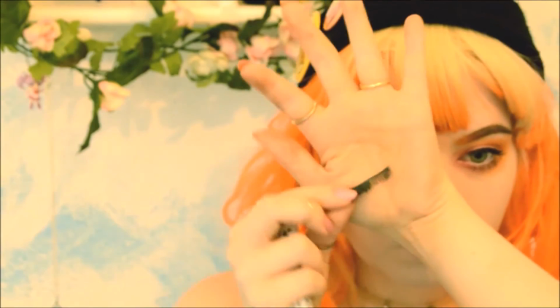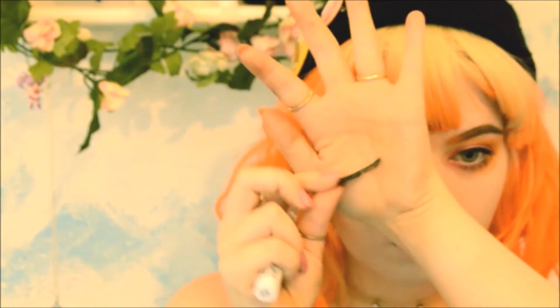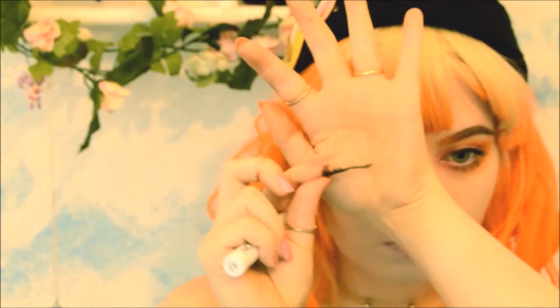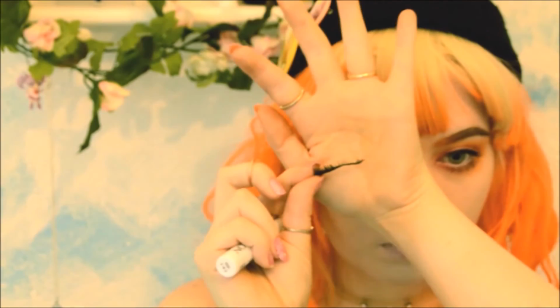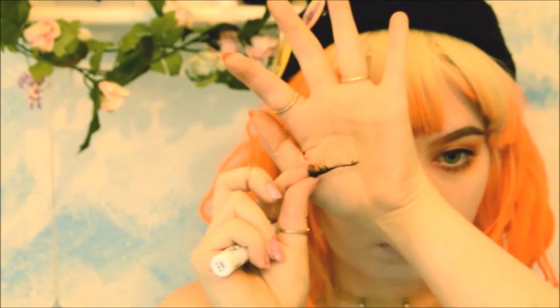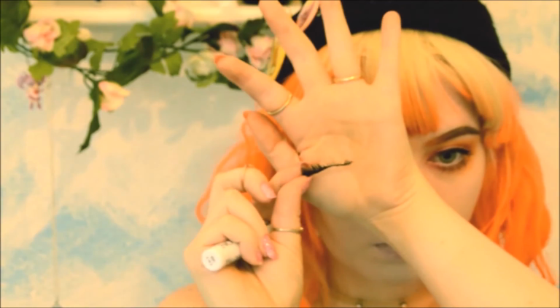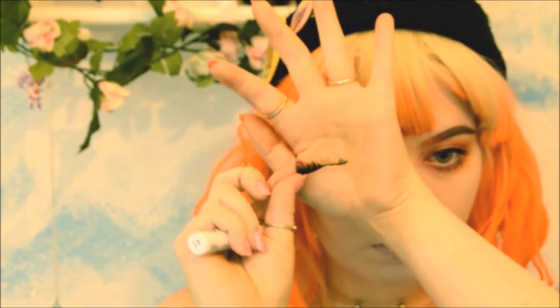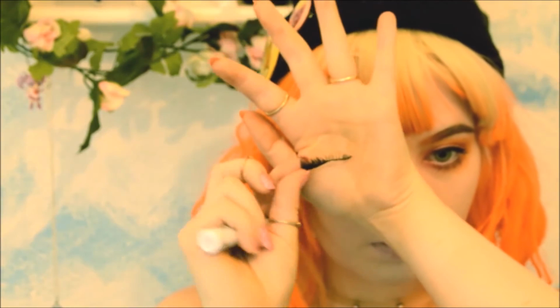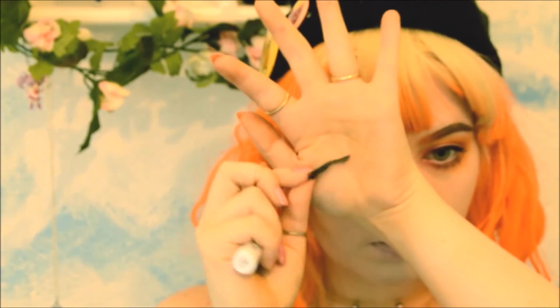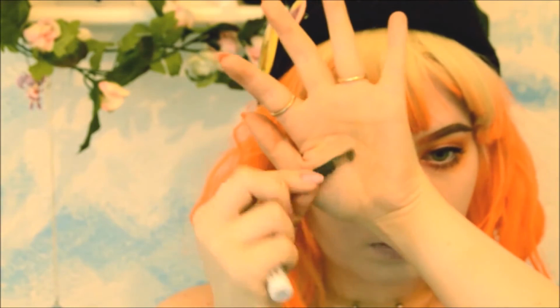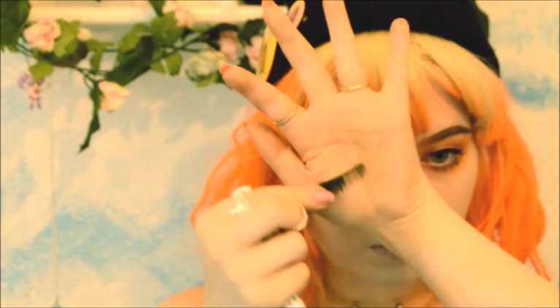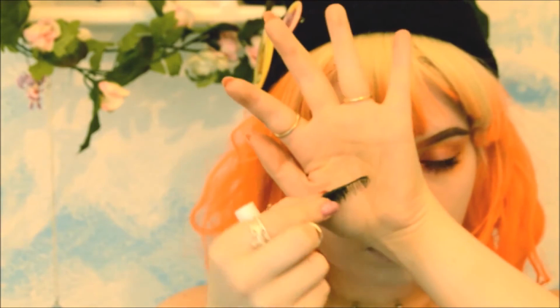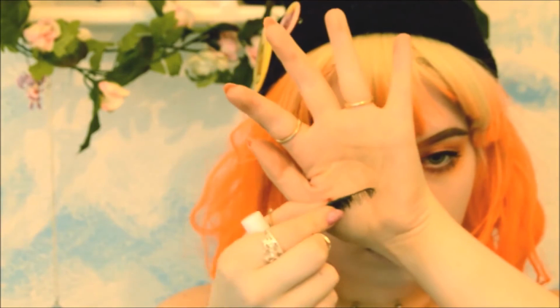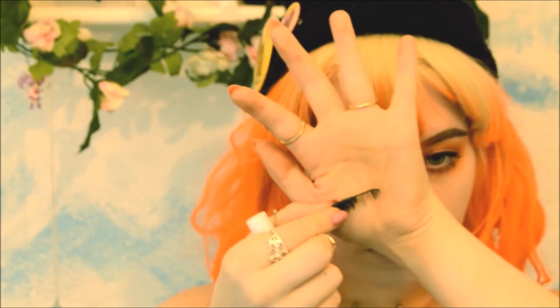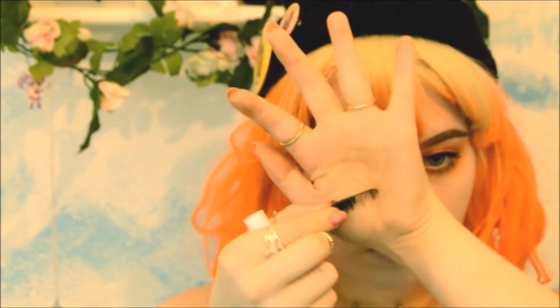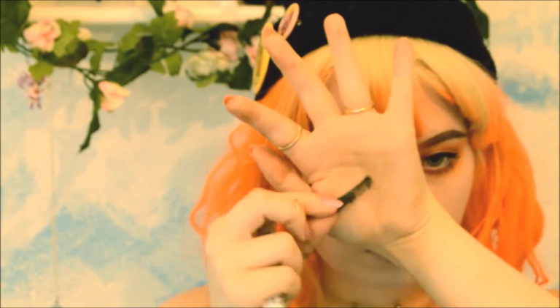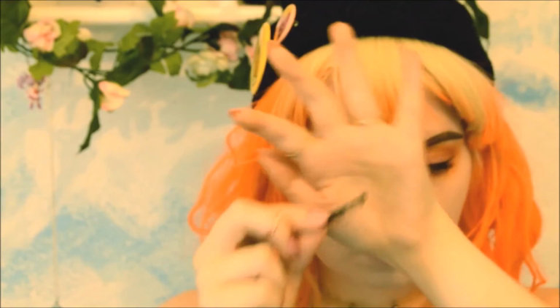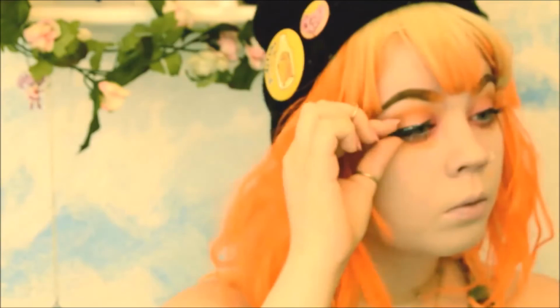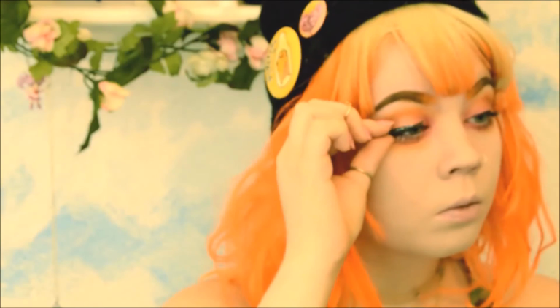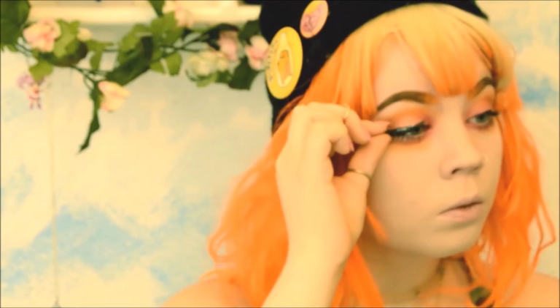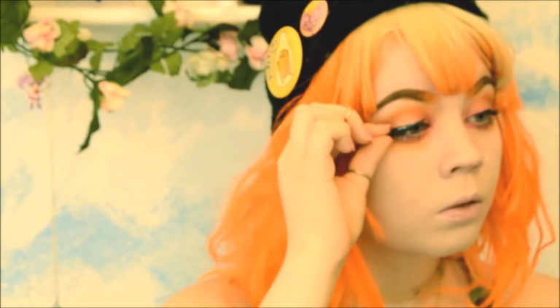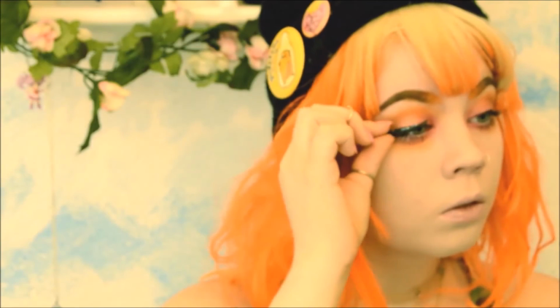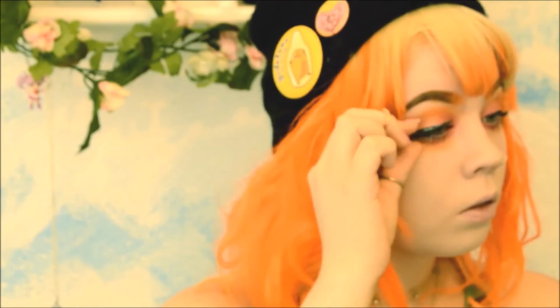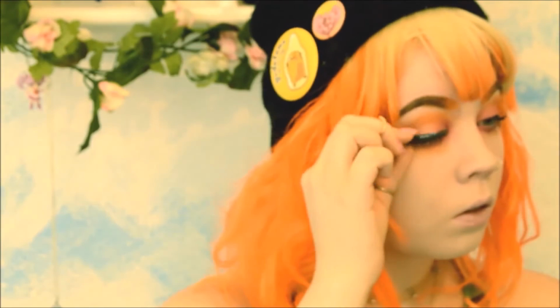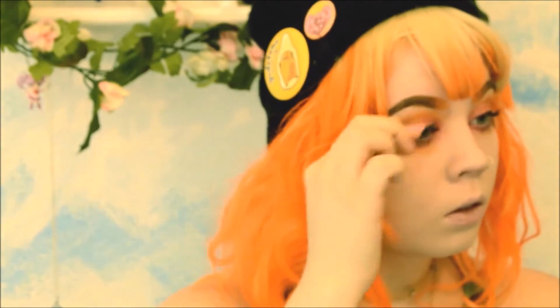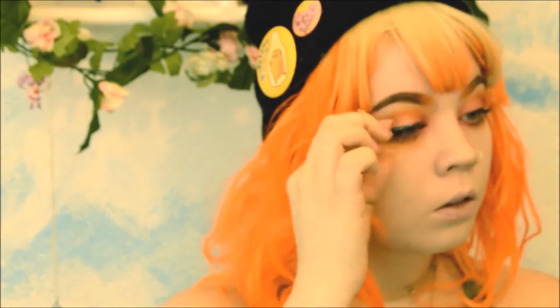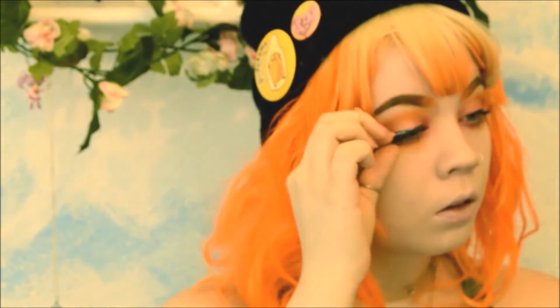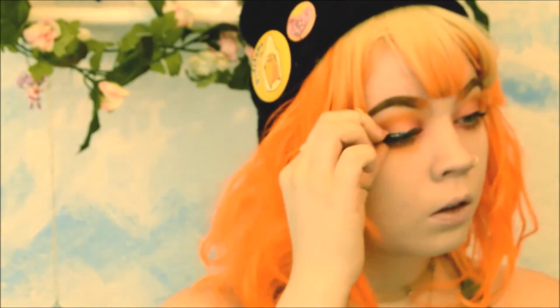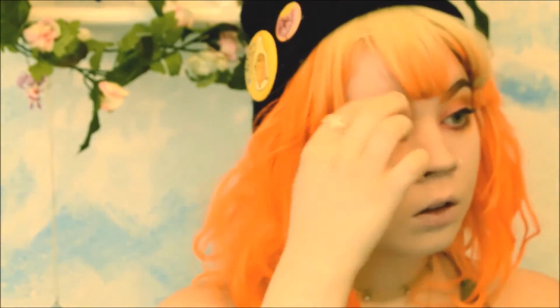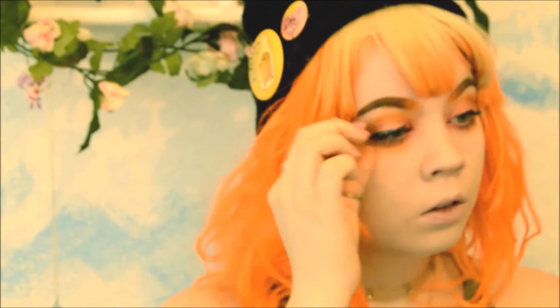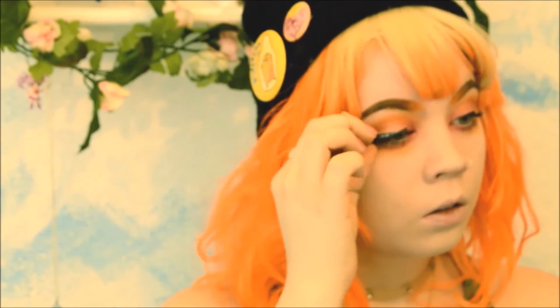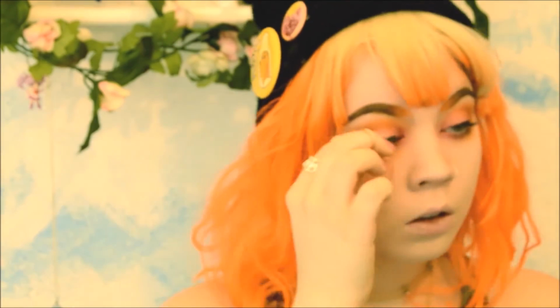Apply your falsies and play with them until they look nice.